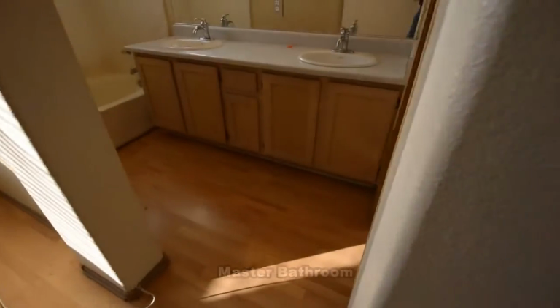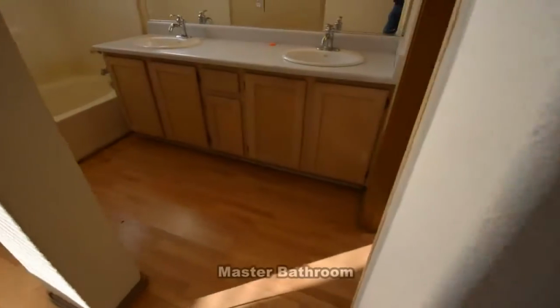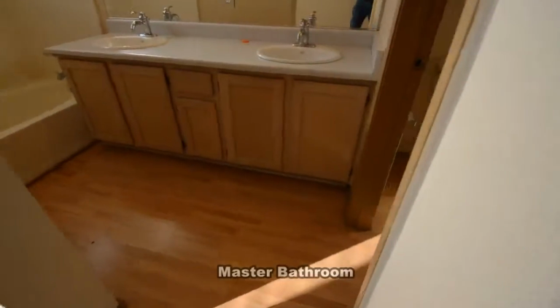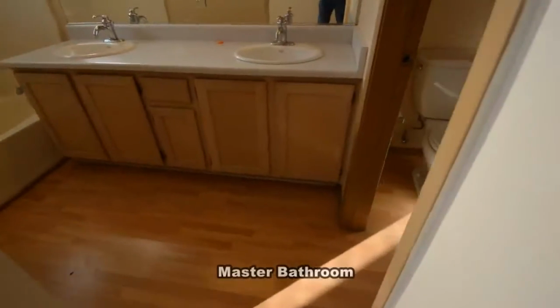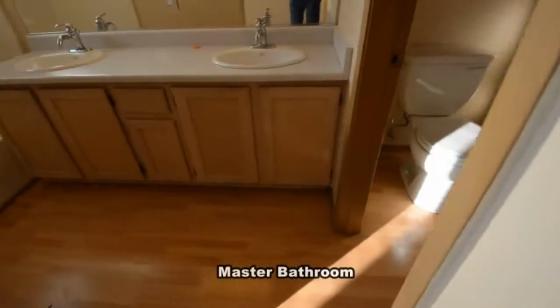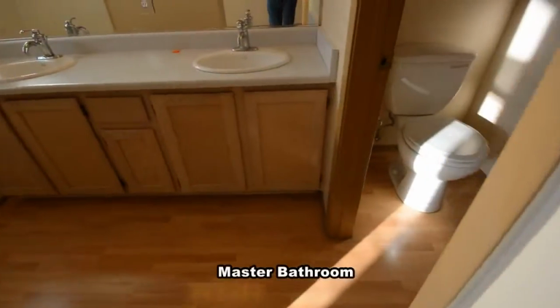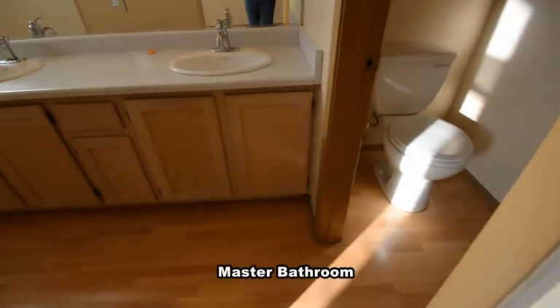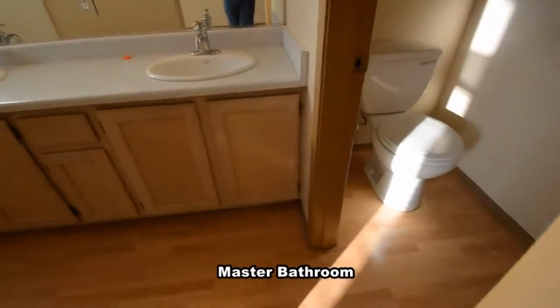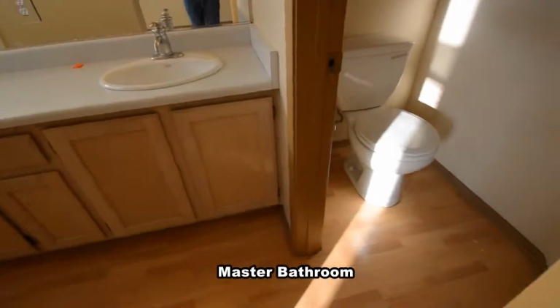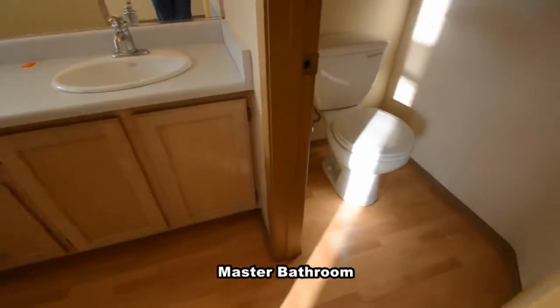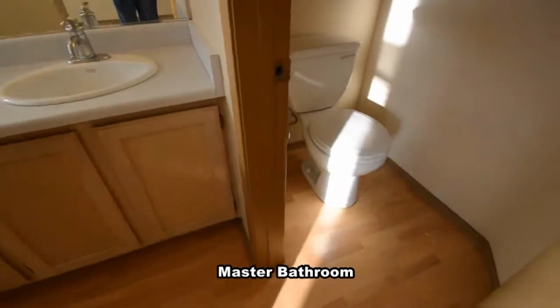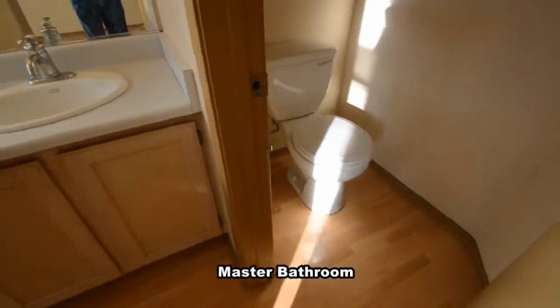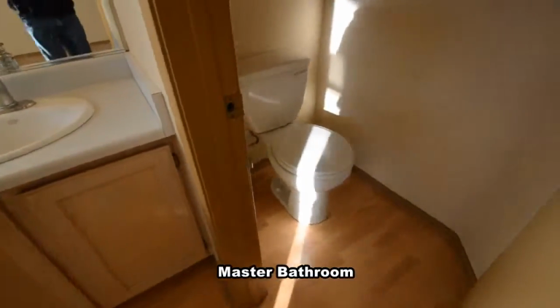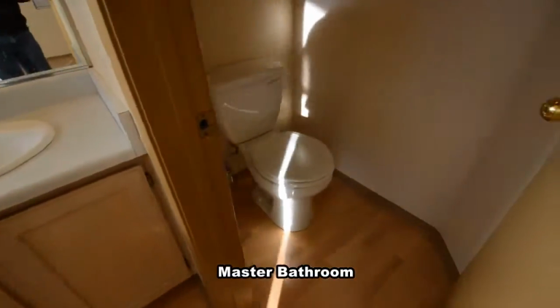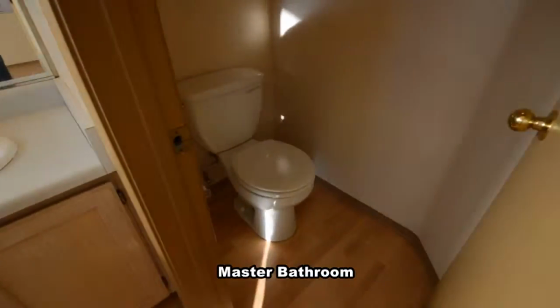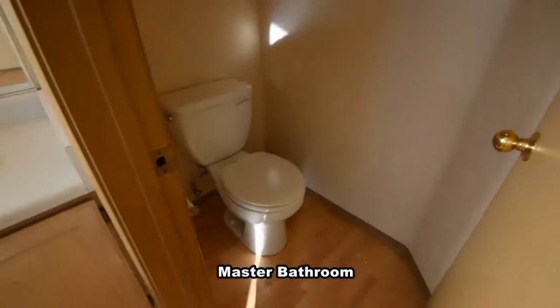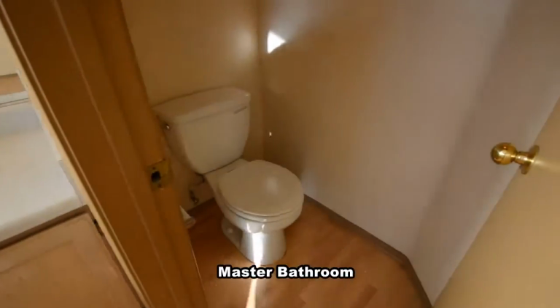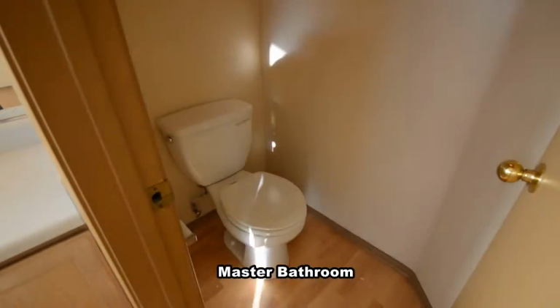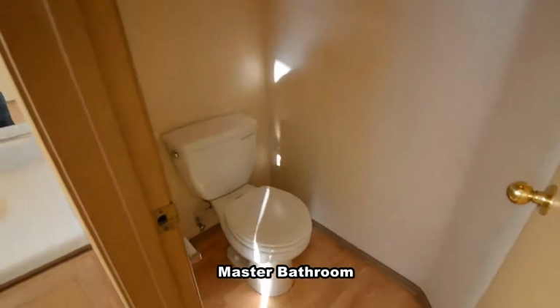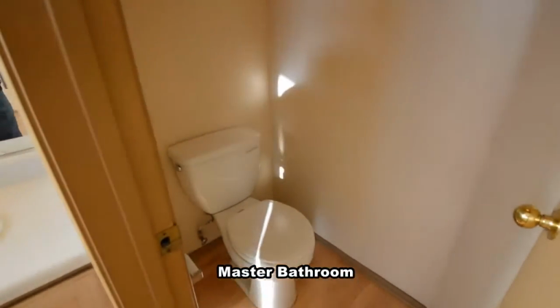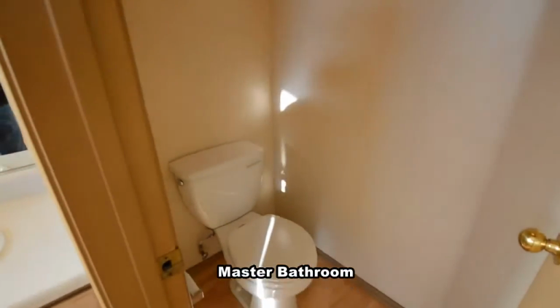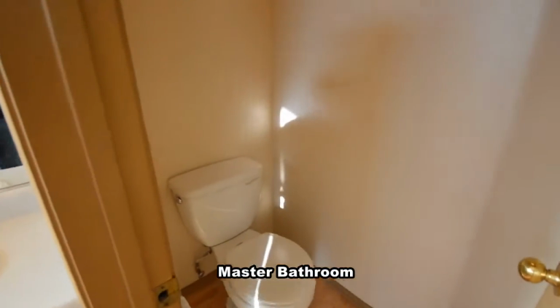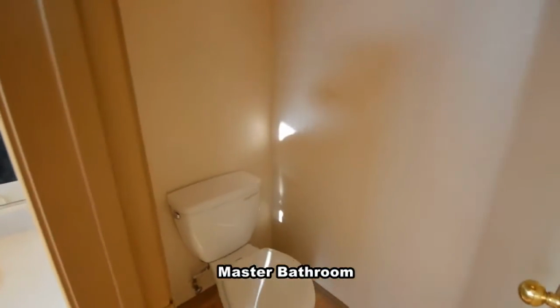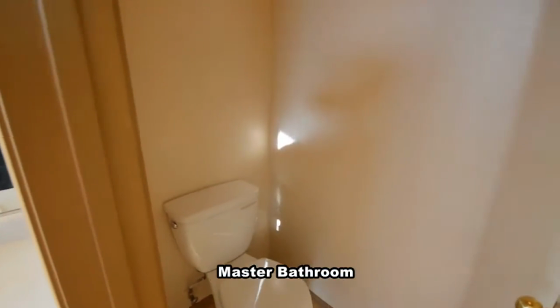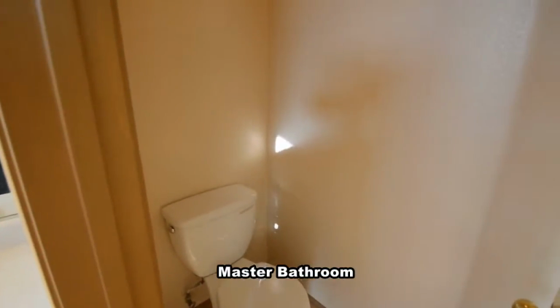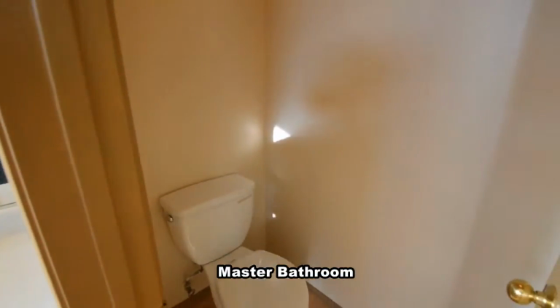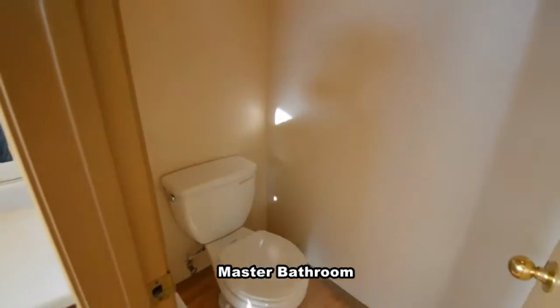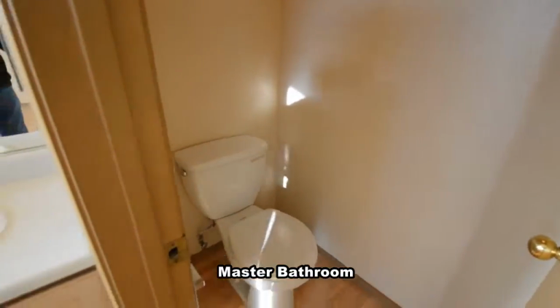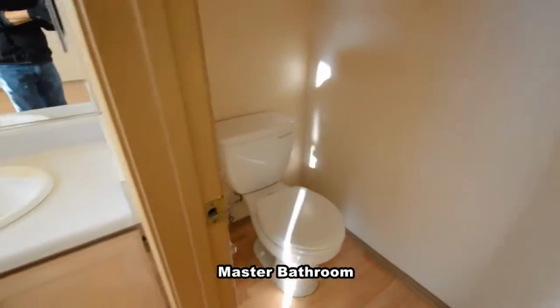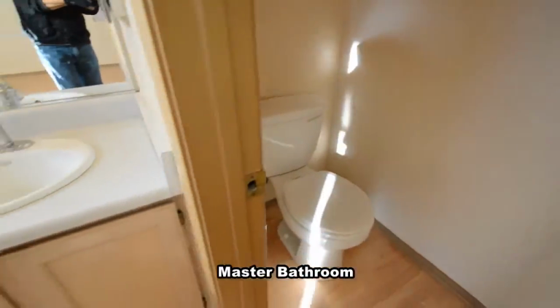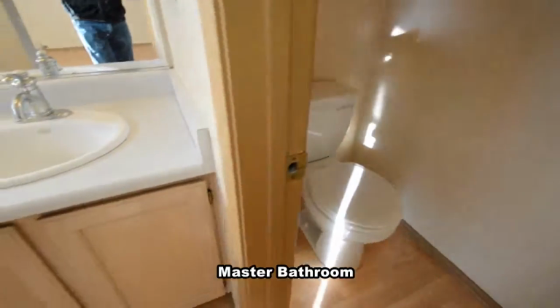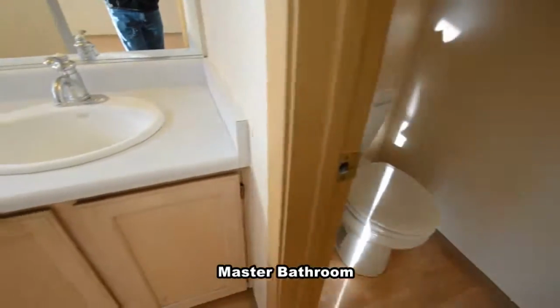The master bathroom has a separate water closet, double sink vanity, and a tub shower combo.